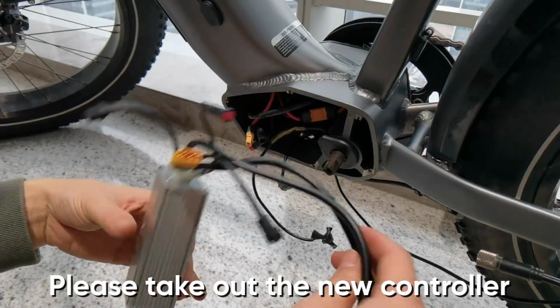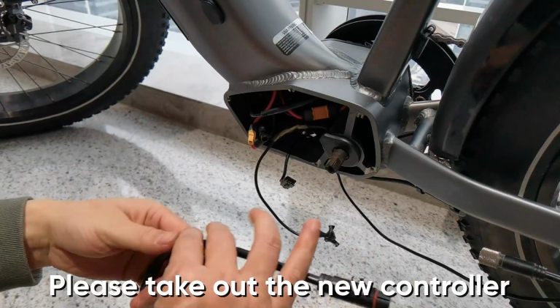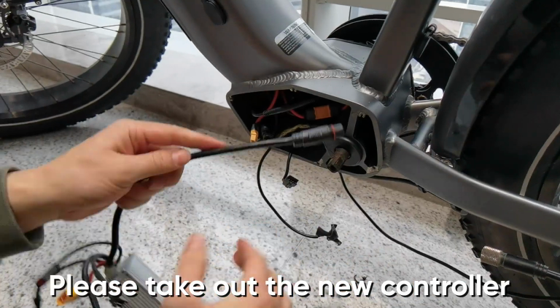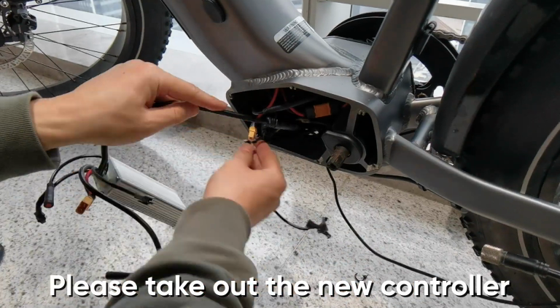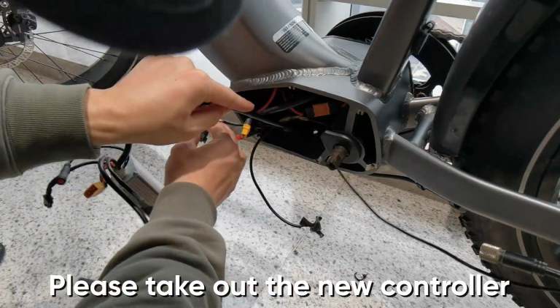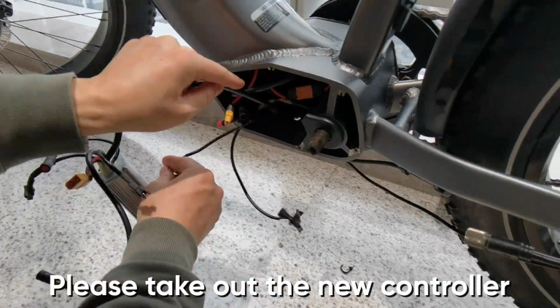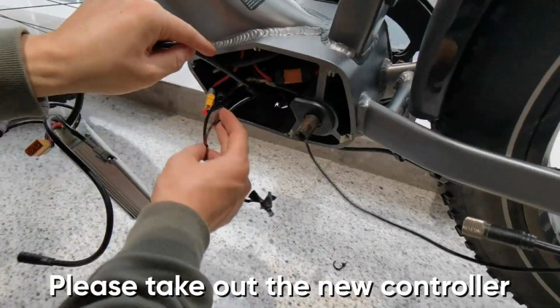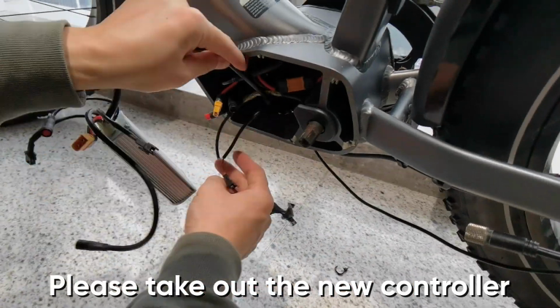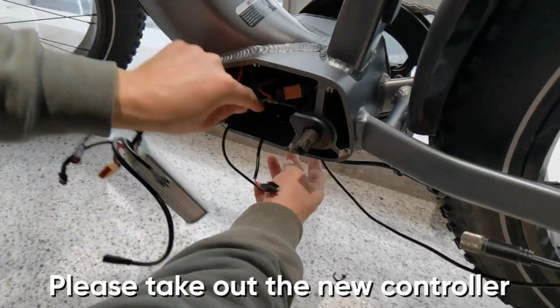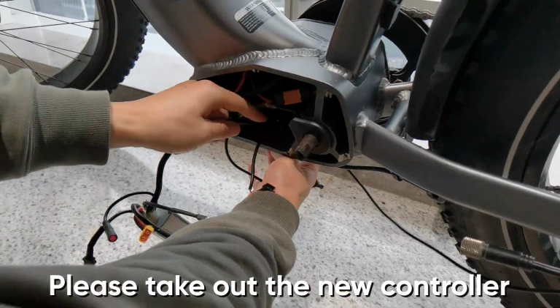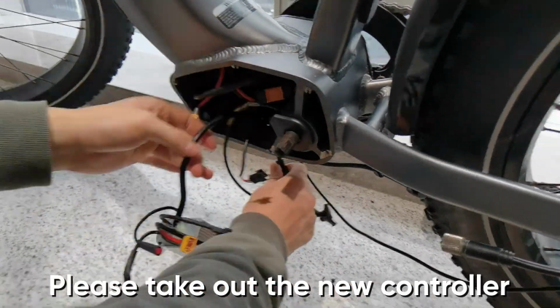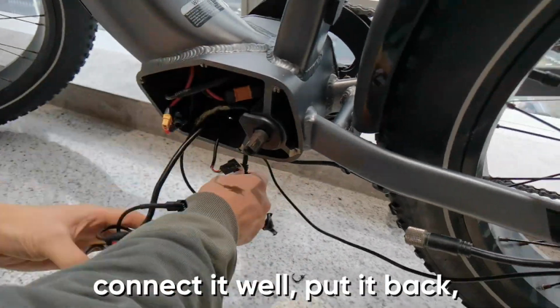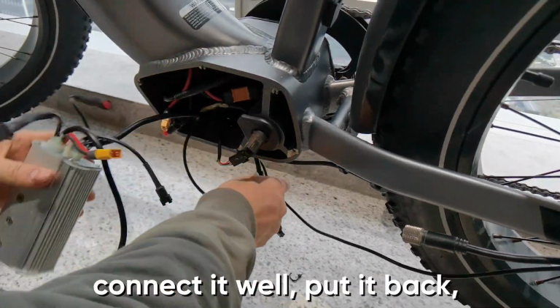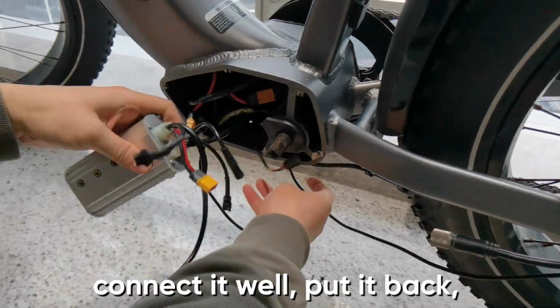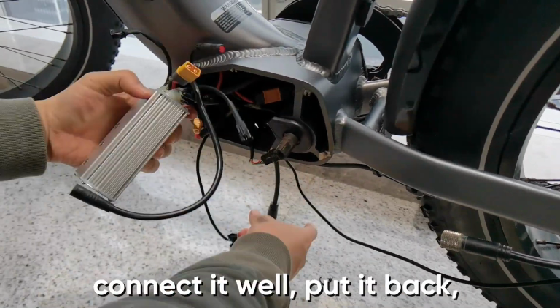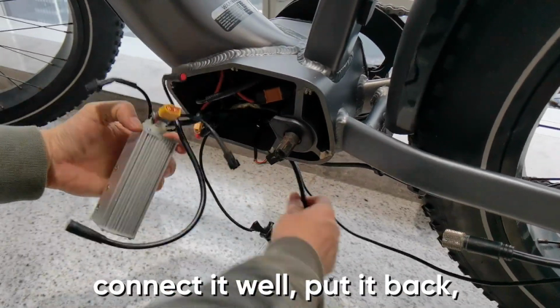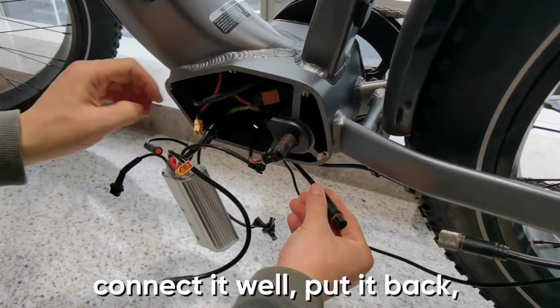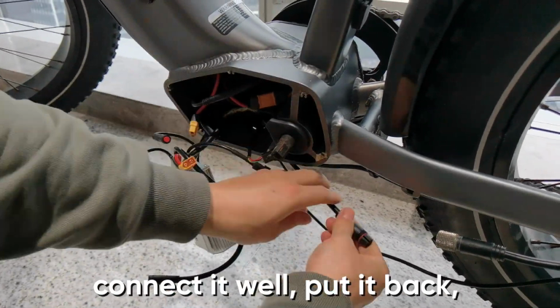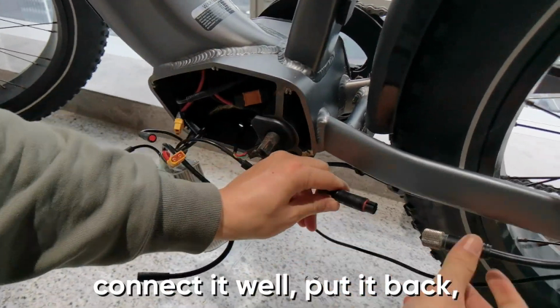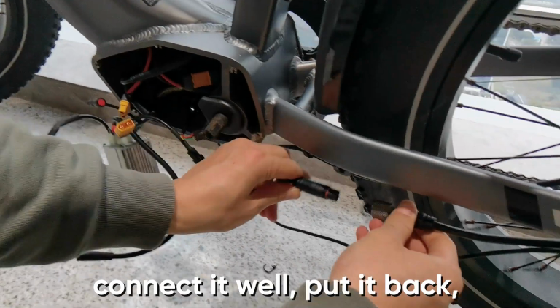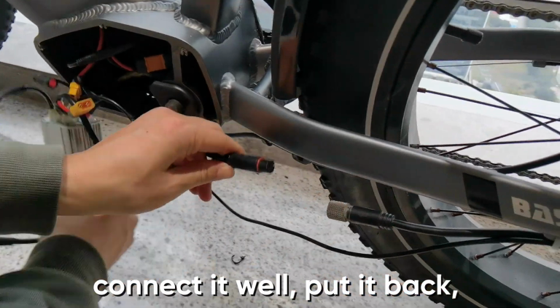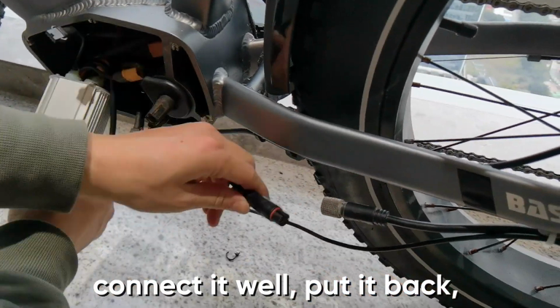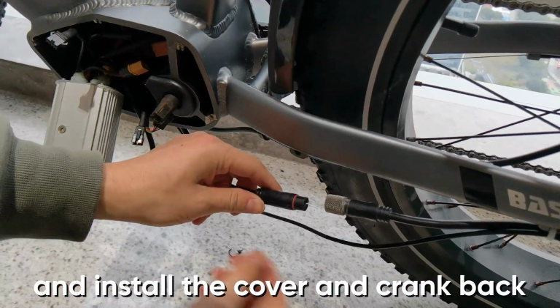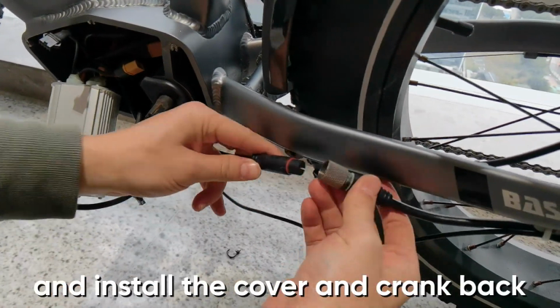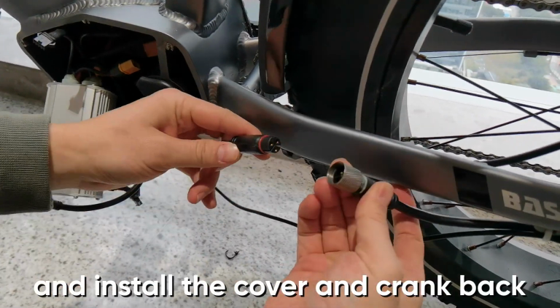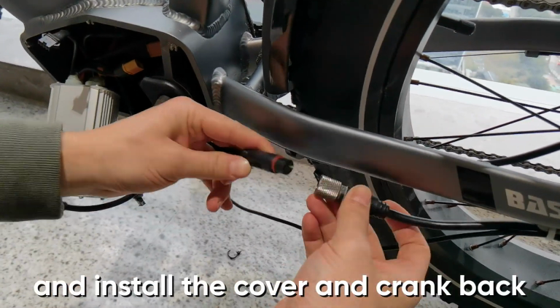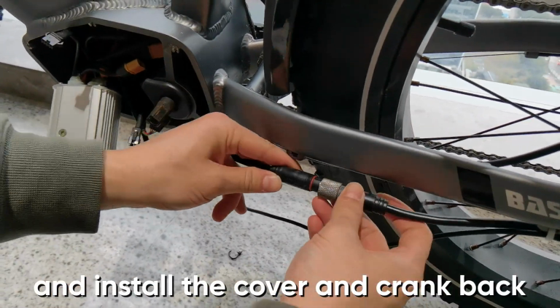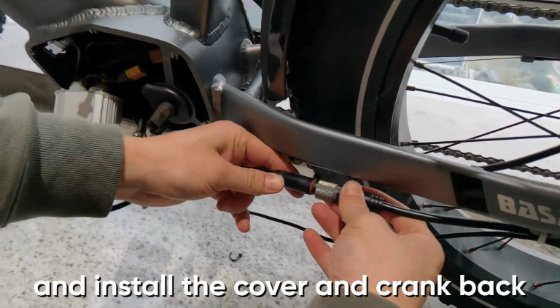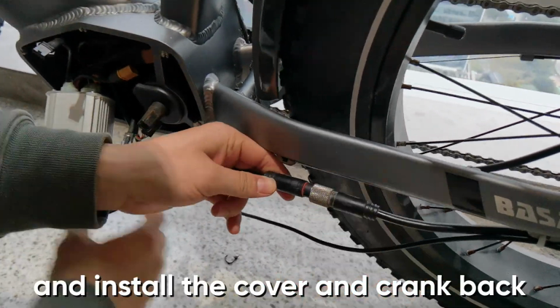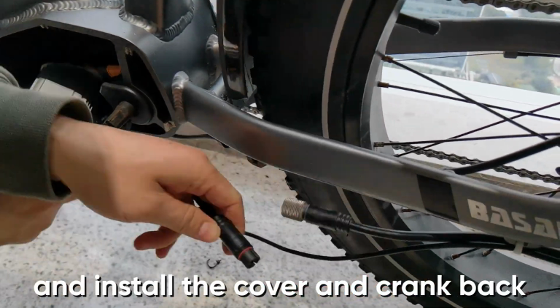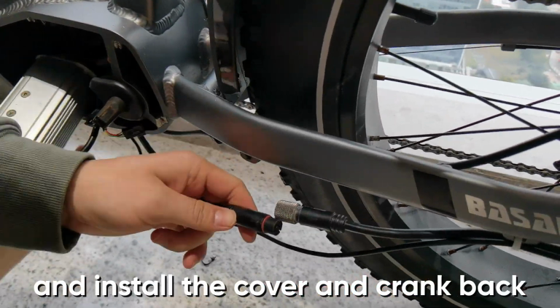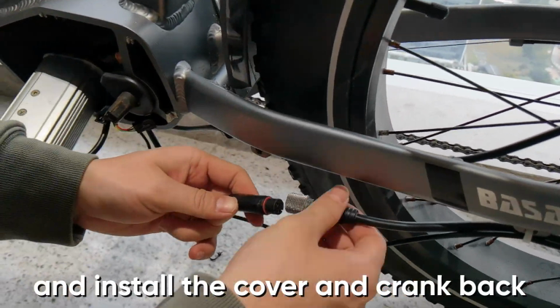Please take out the new controller, connect it well, put it back, and install the cover and crank back.